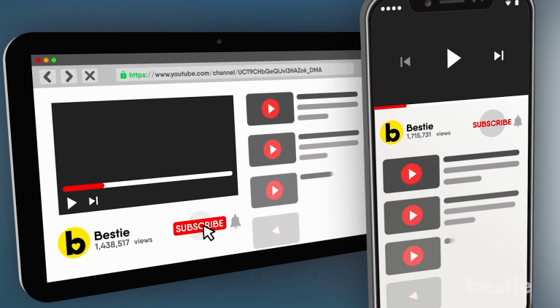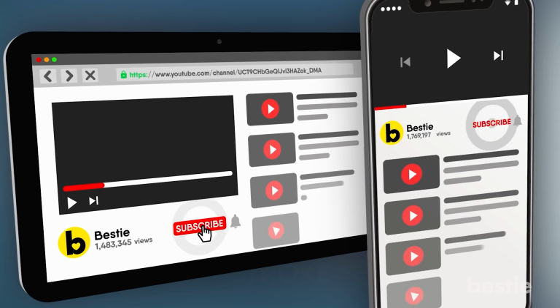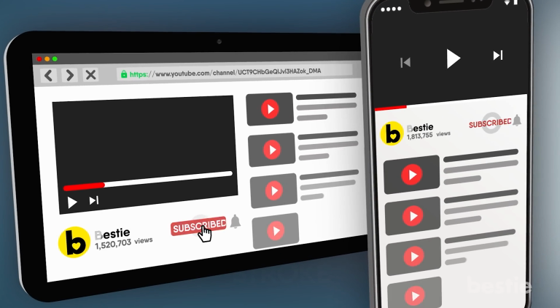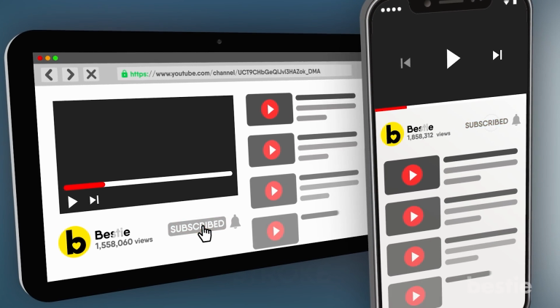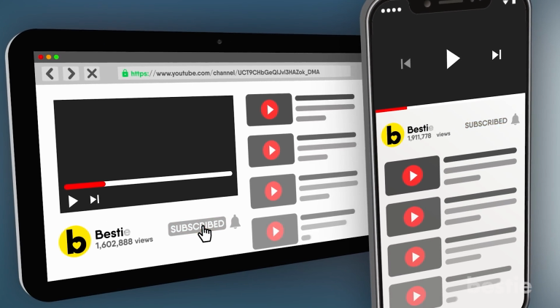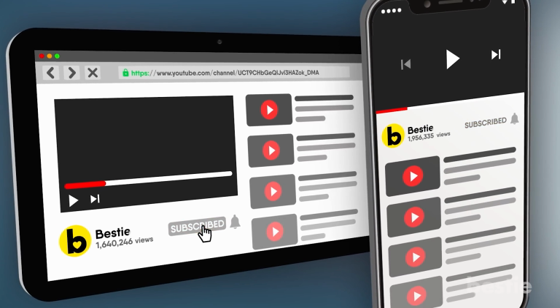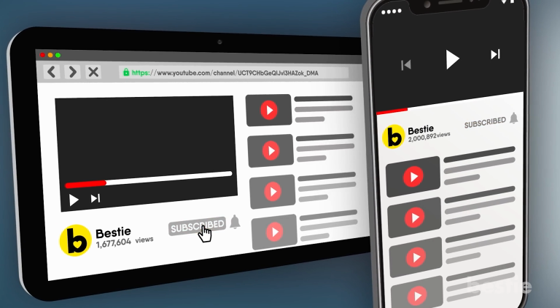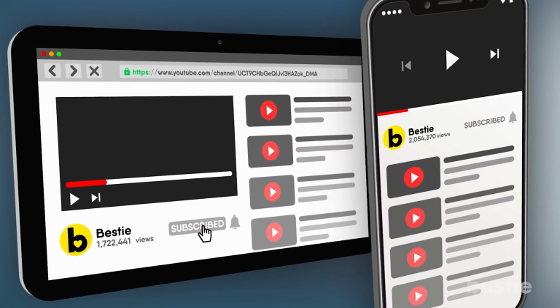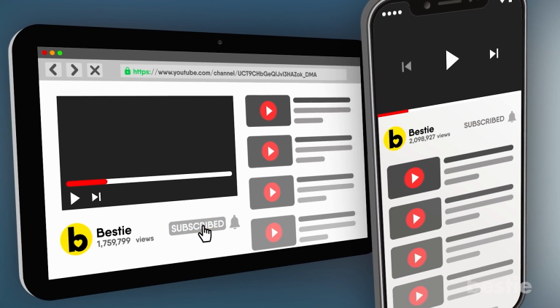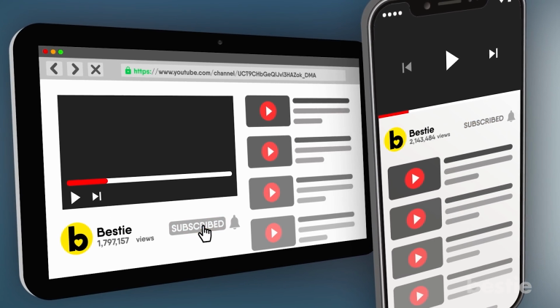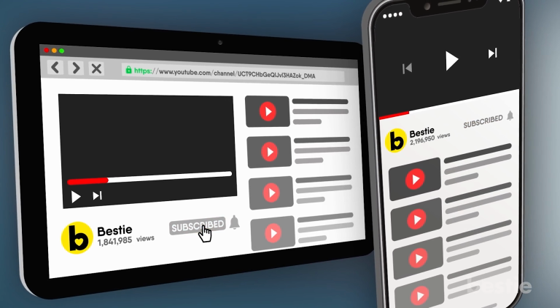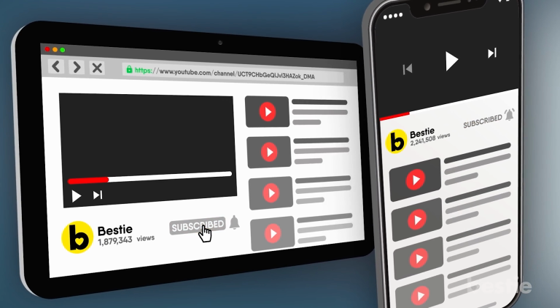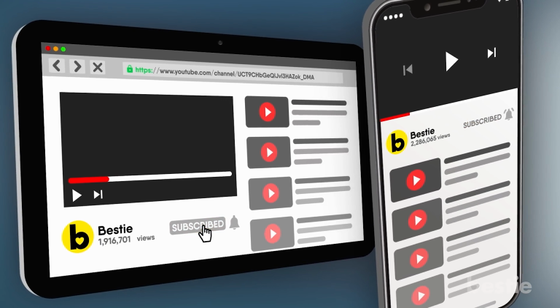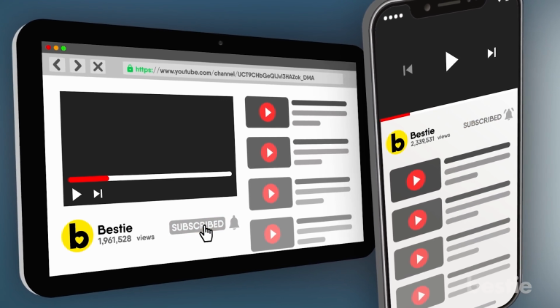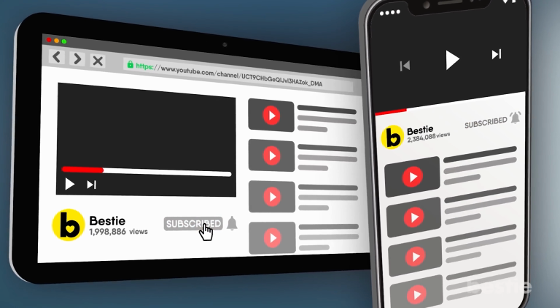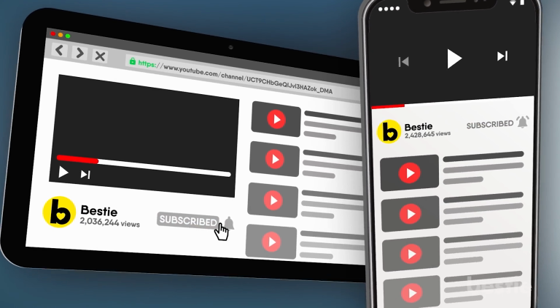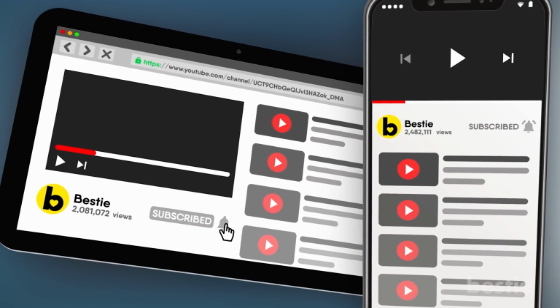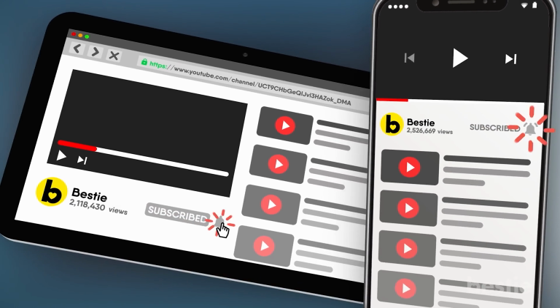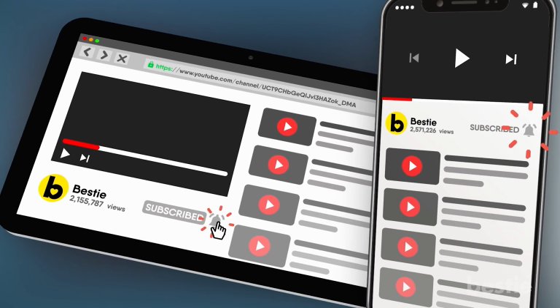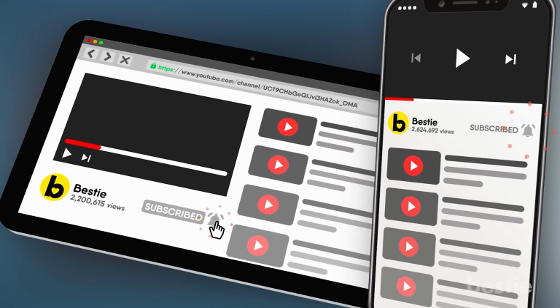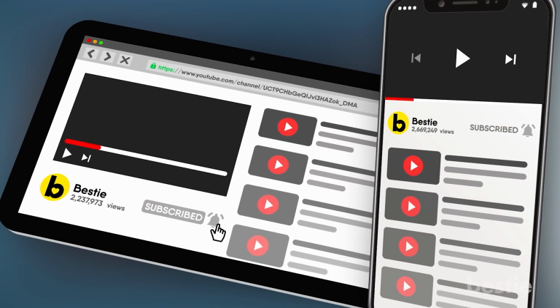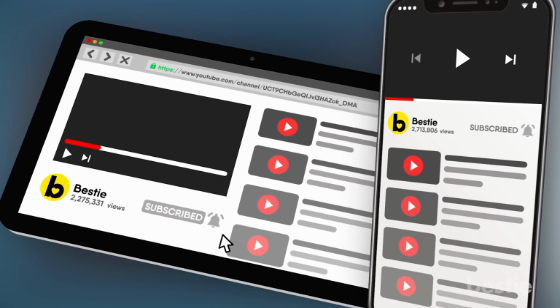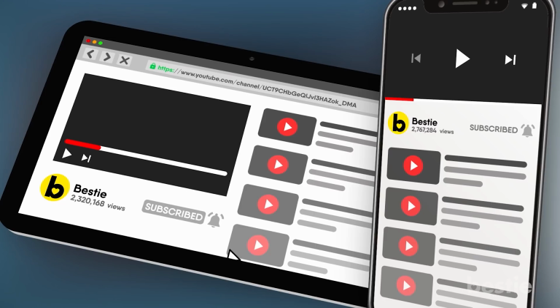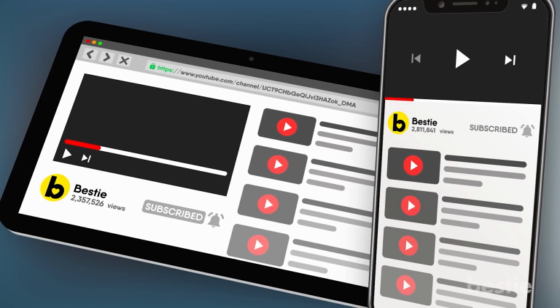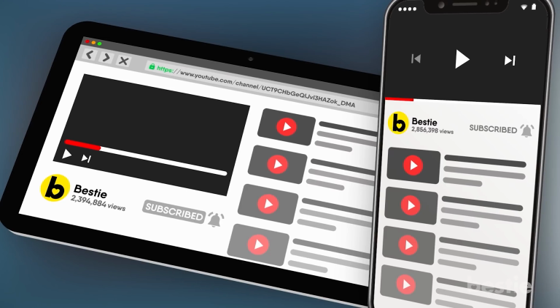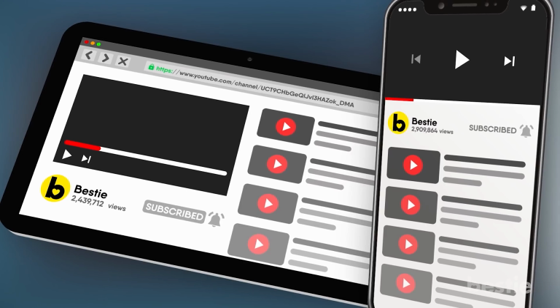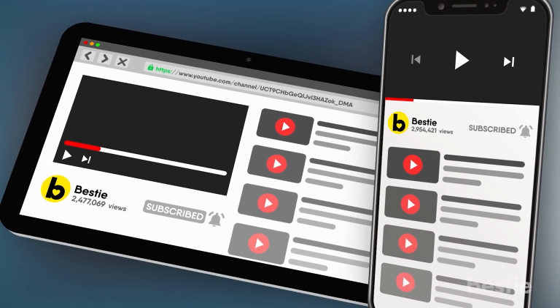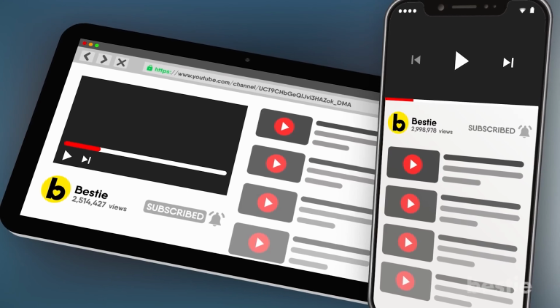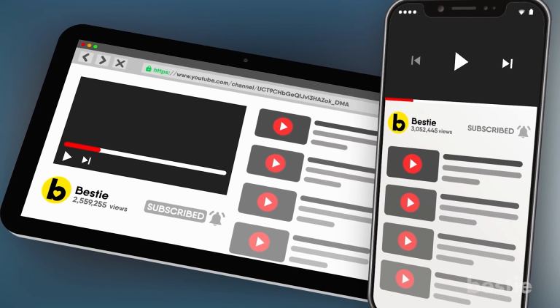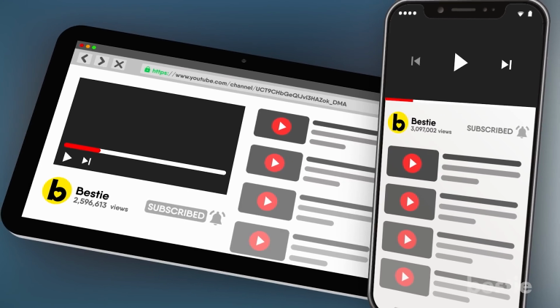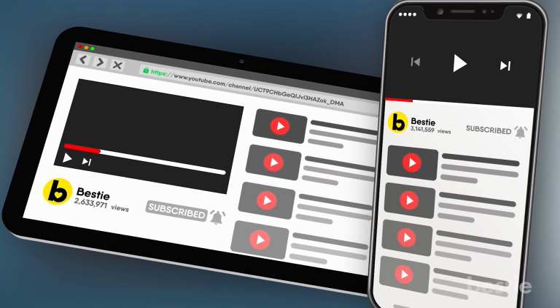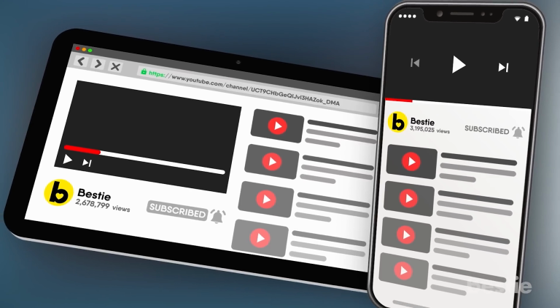Hit that subscribe button and join our millions of followers. Stay up to date on all our great Bestie content!